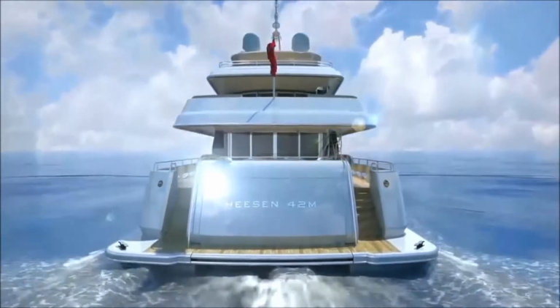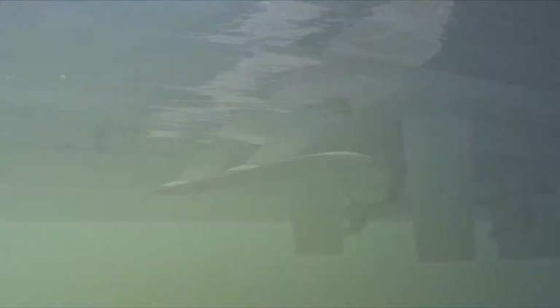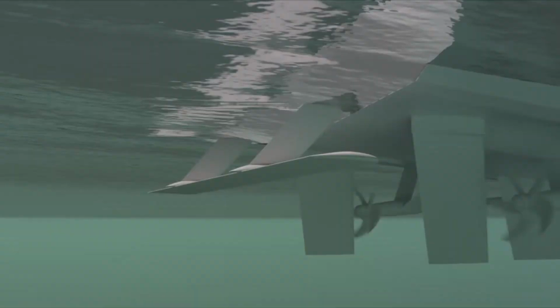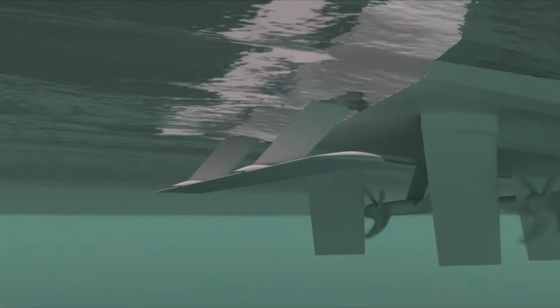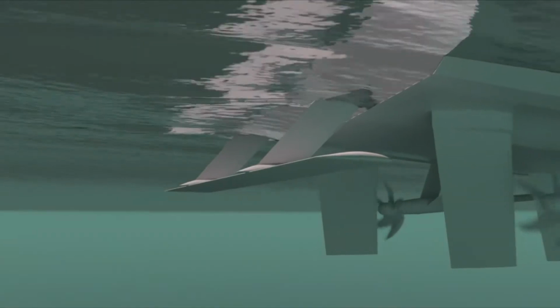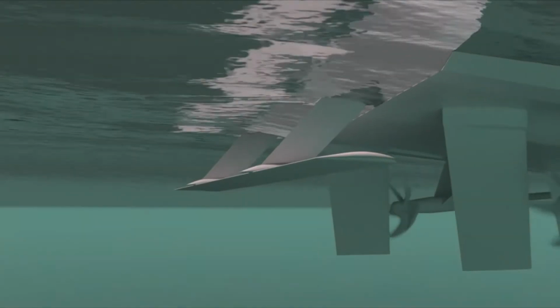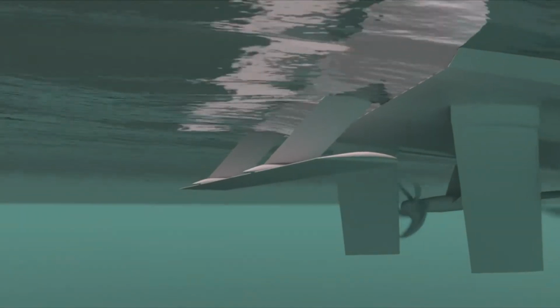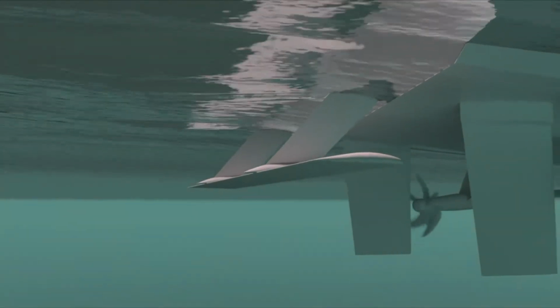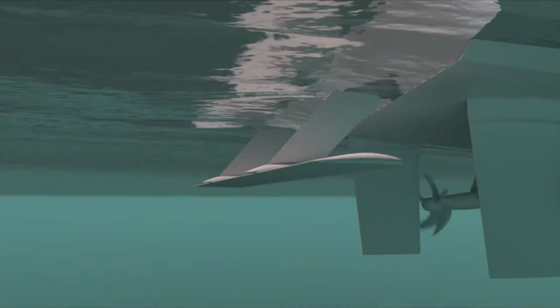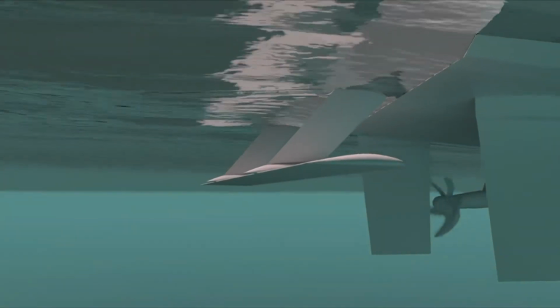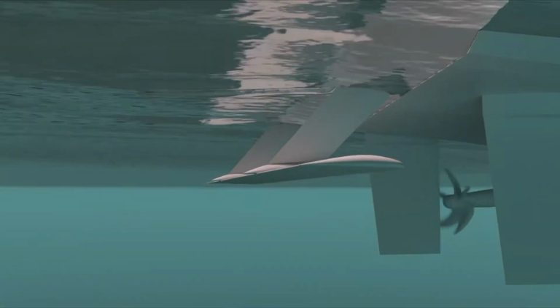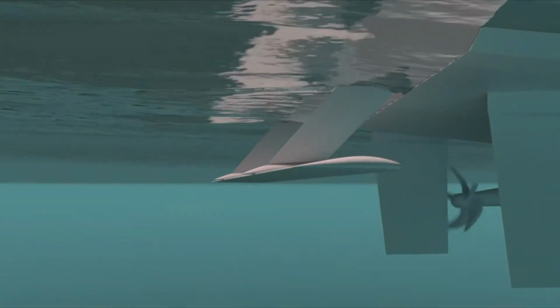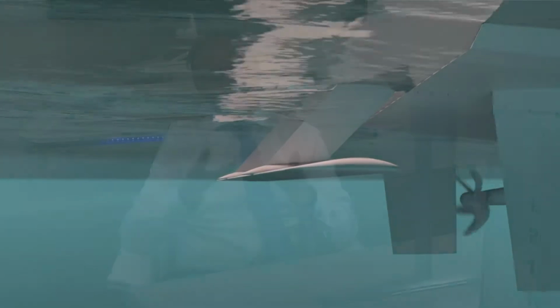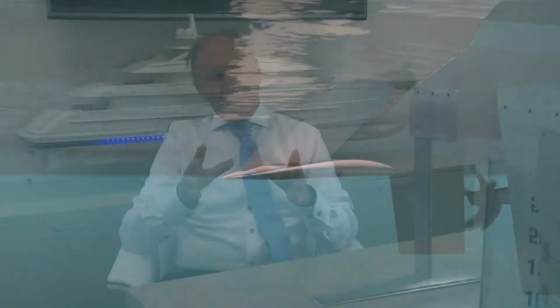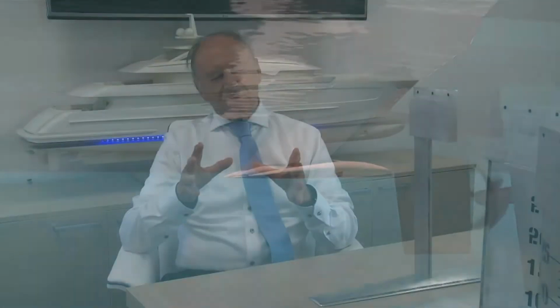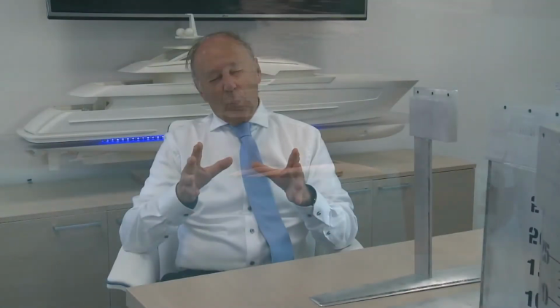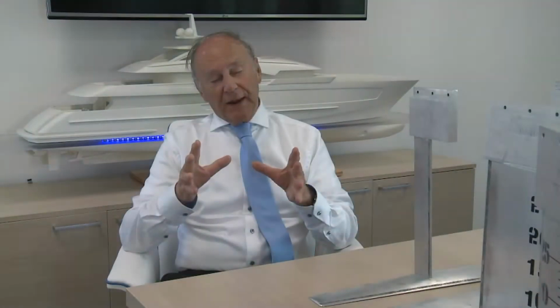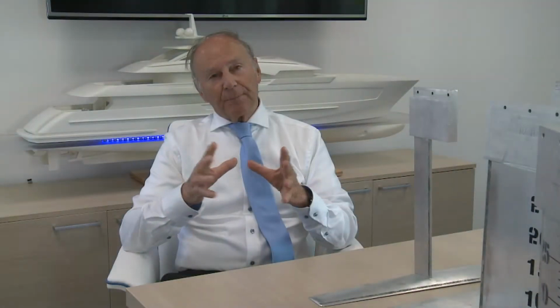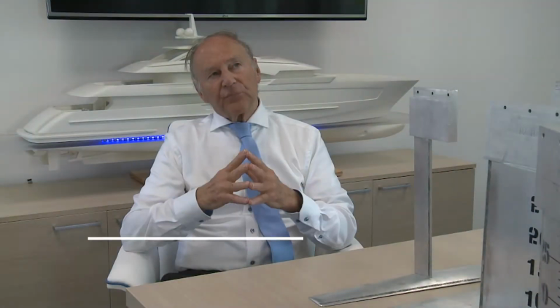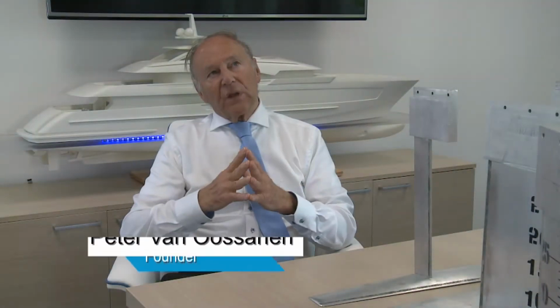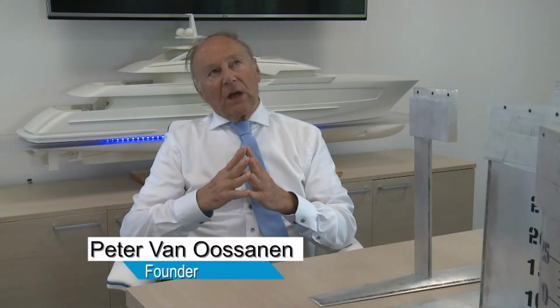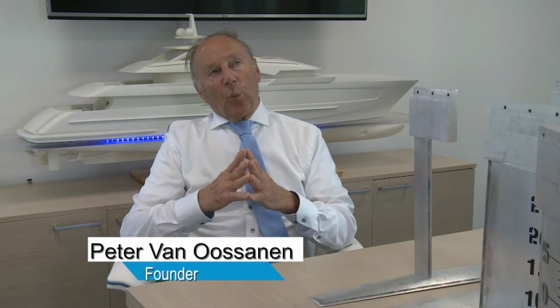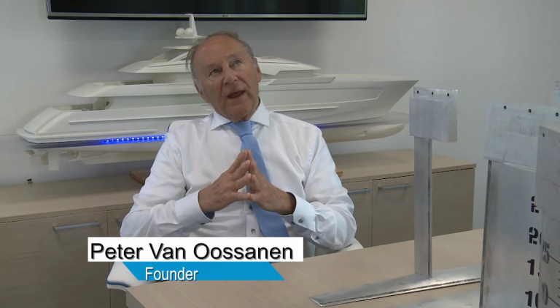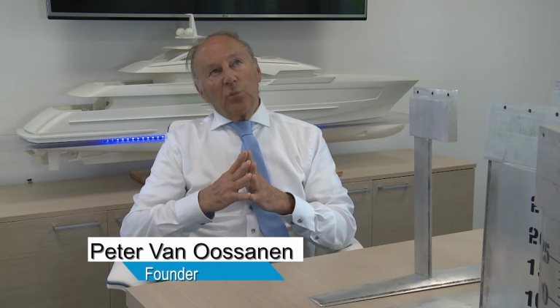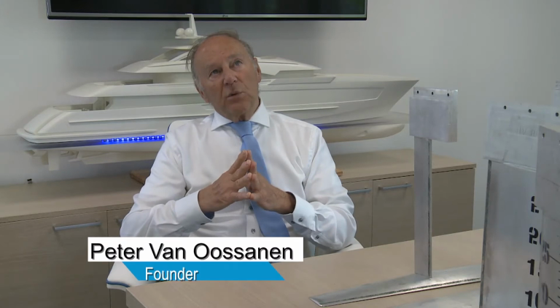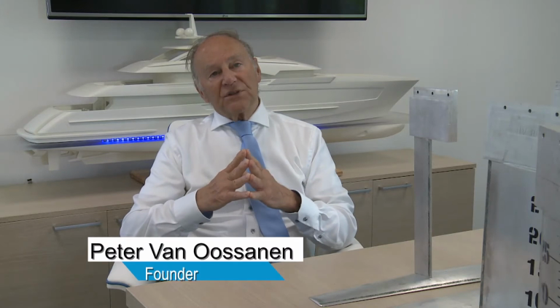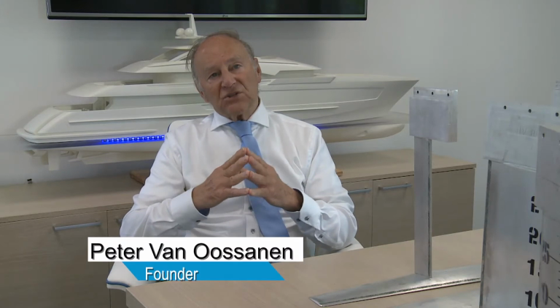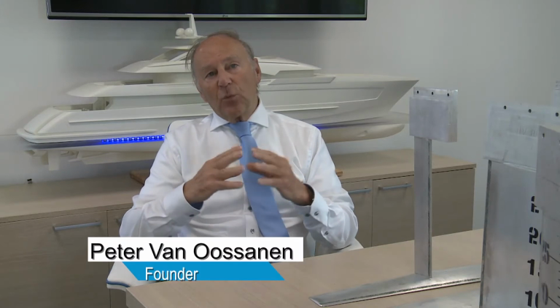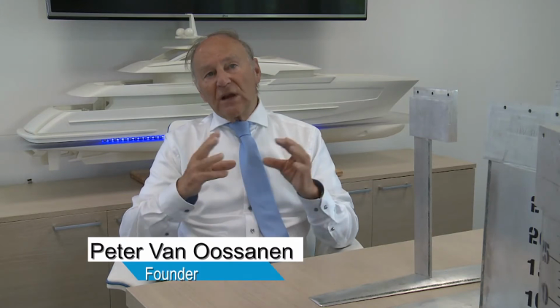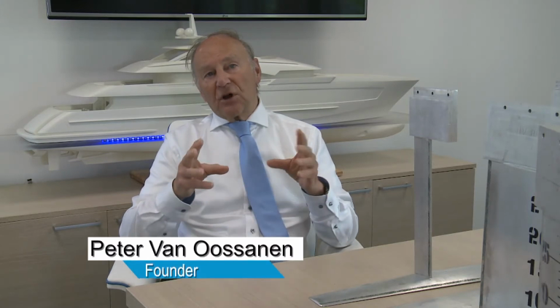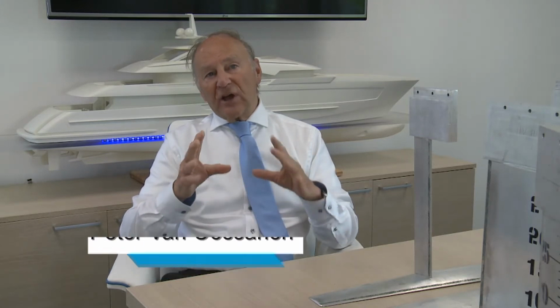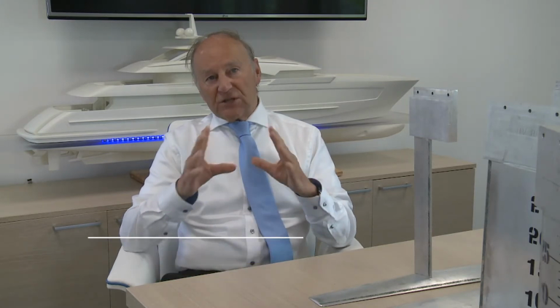We started working on the hull vein, I think it was in 2001, when we were testing winglets on rudders.